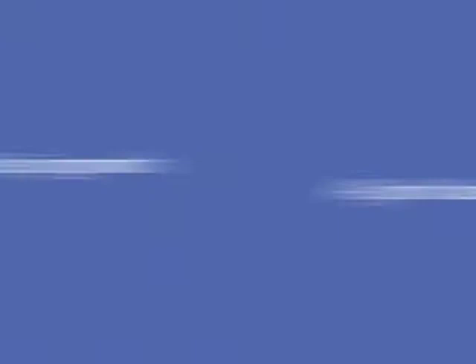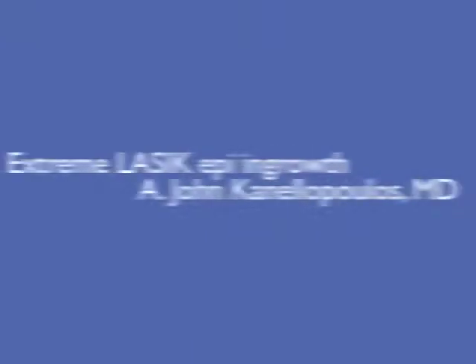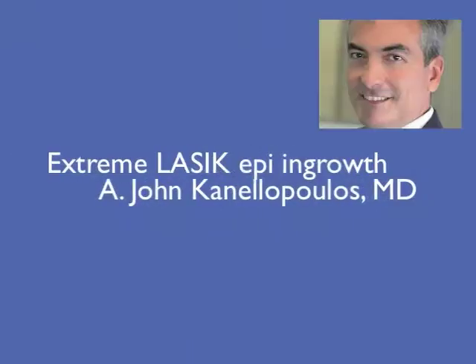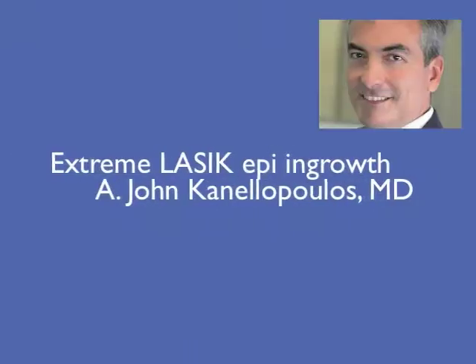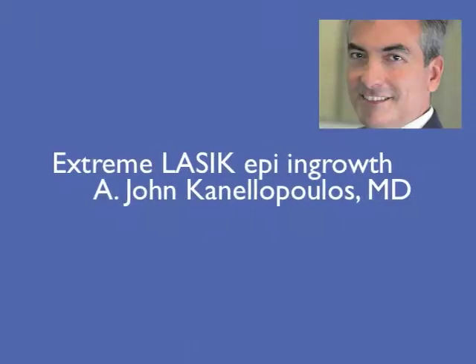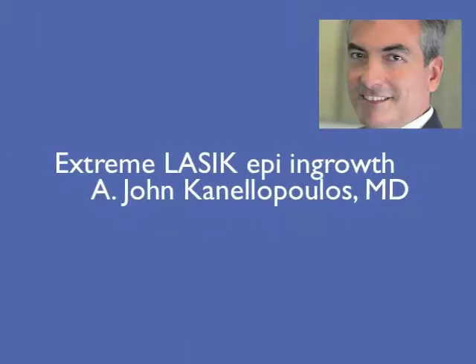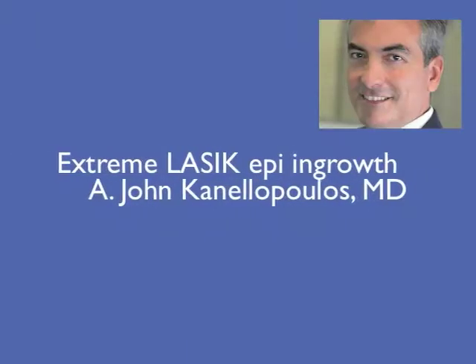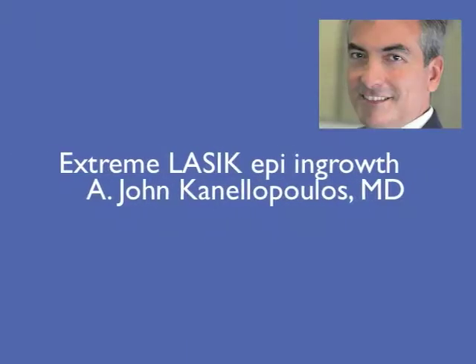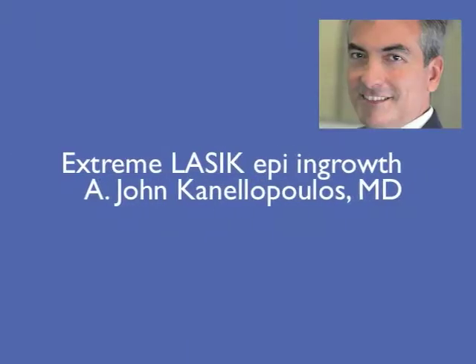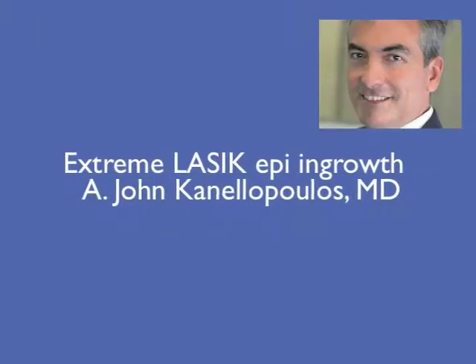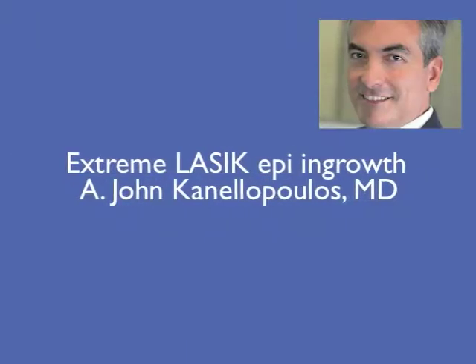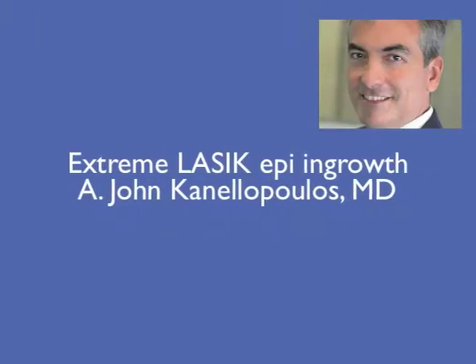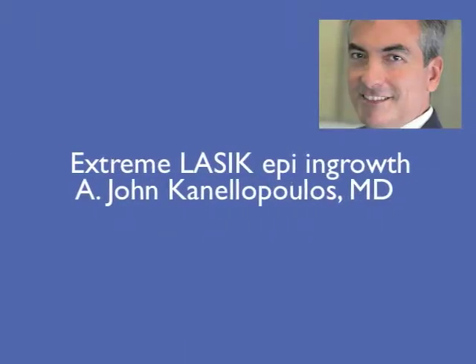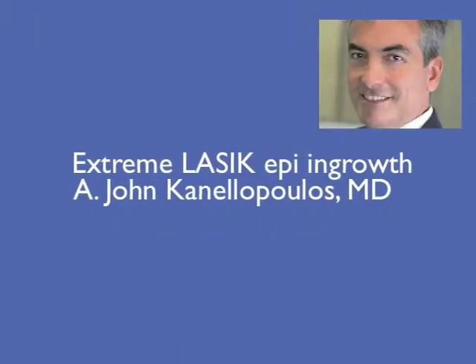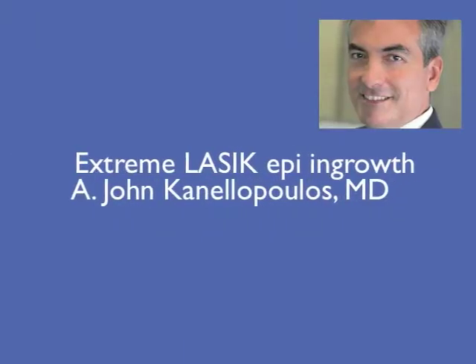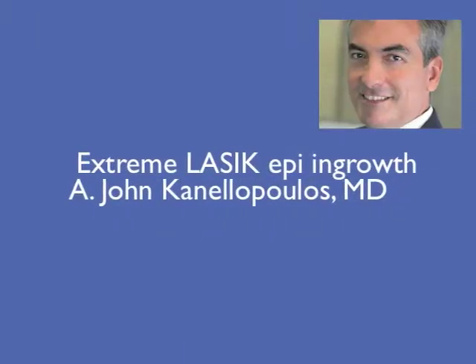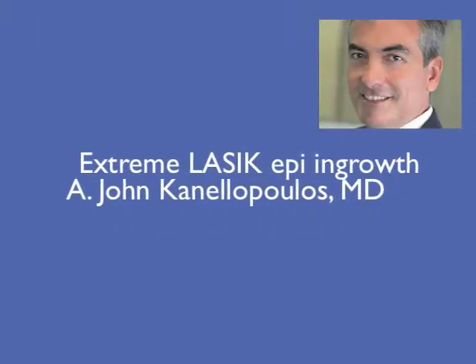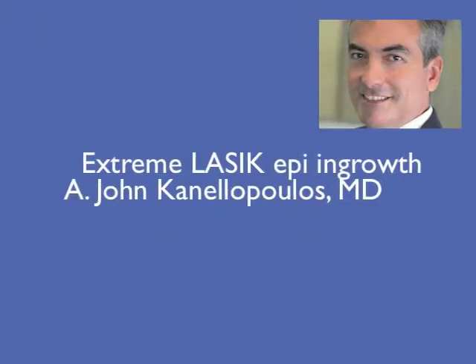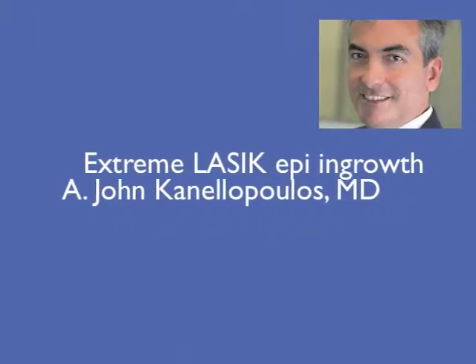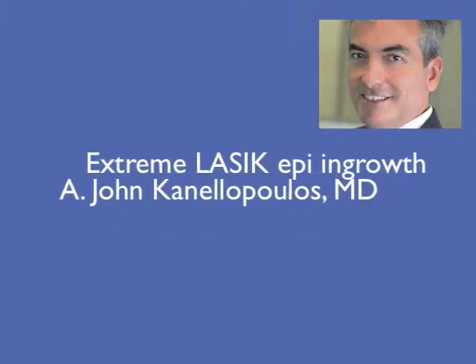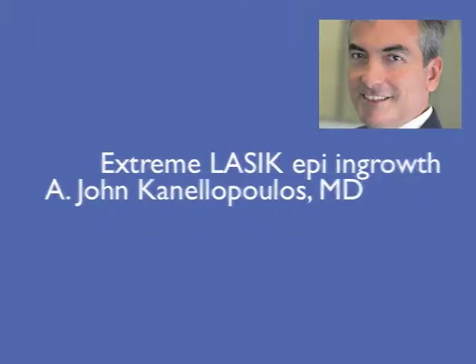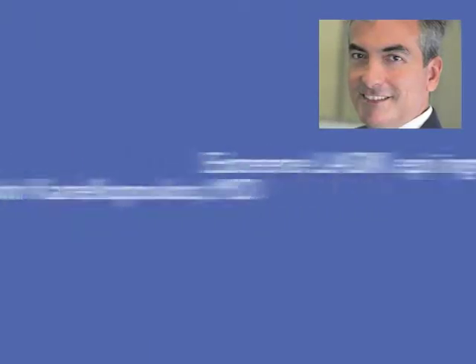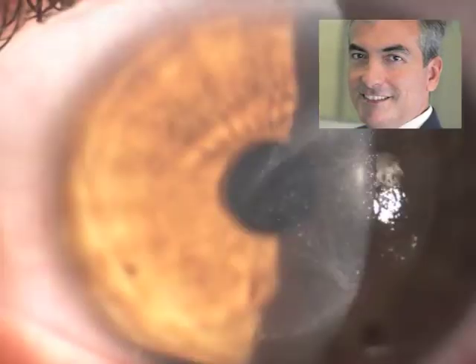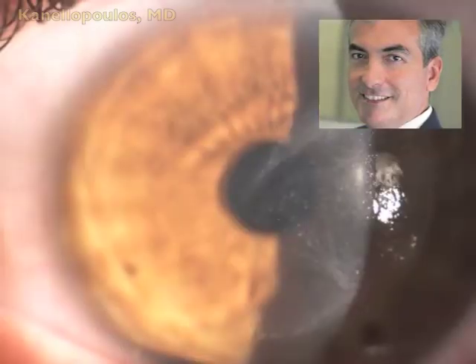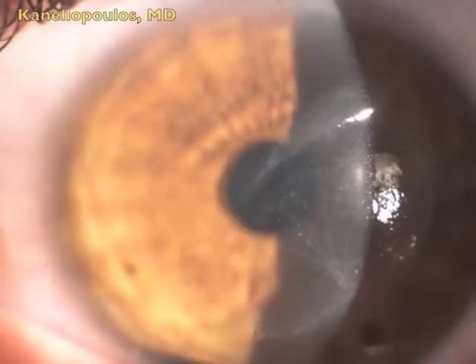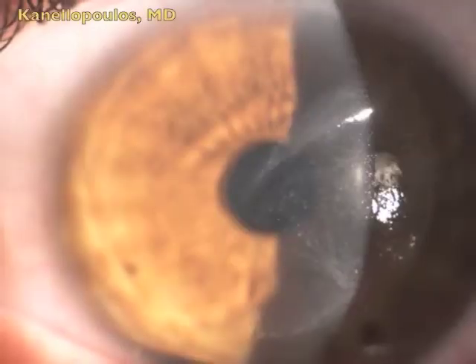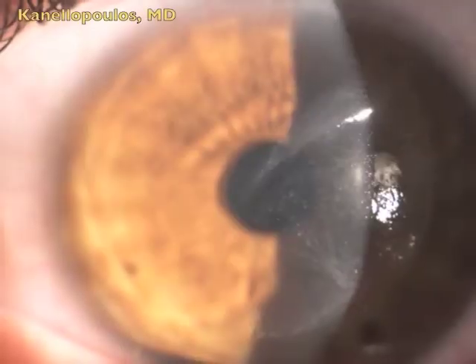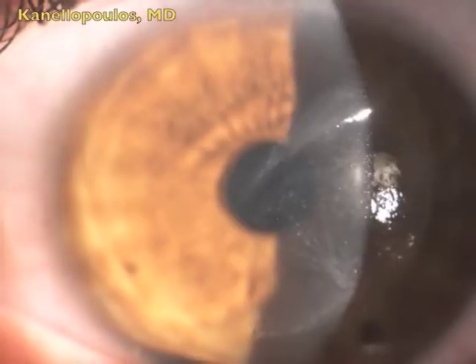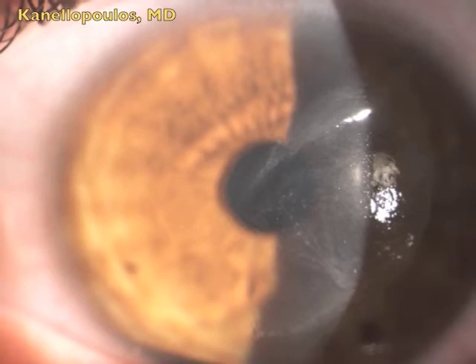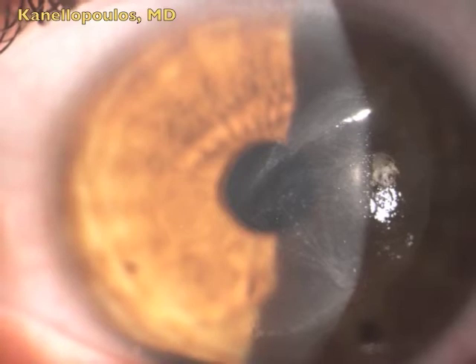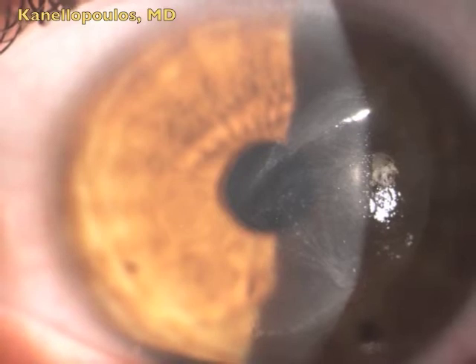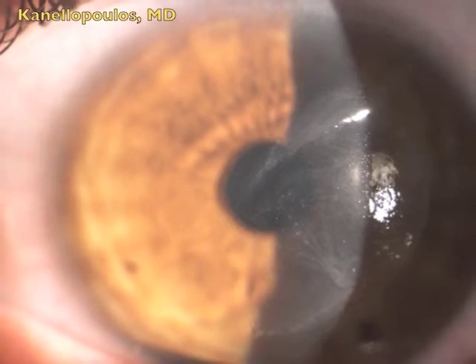Hello, this is John Kanellopoulos from Athens, Greece, clinical professor of ophthalmology, NYU Medical School, New York City, New York.